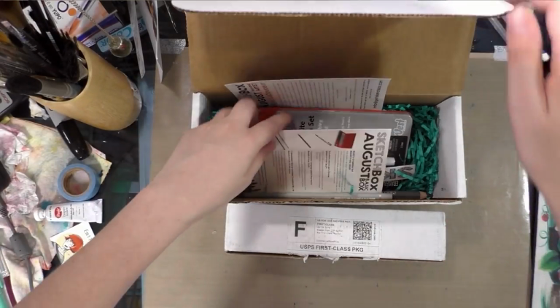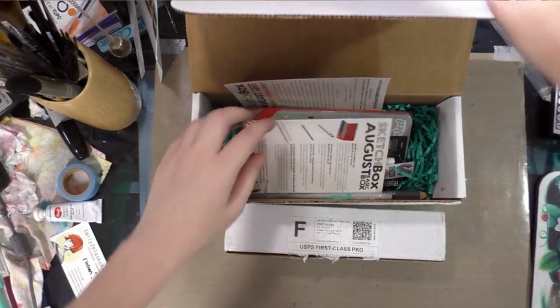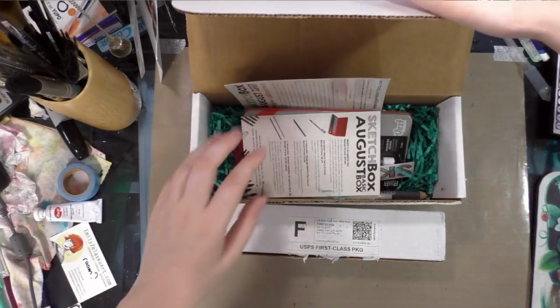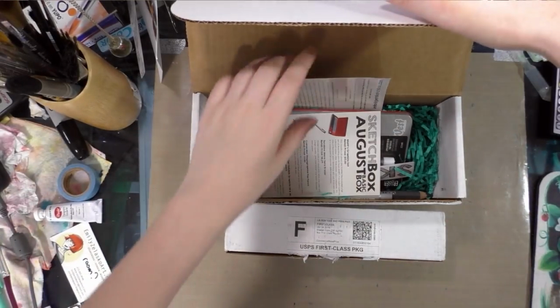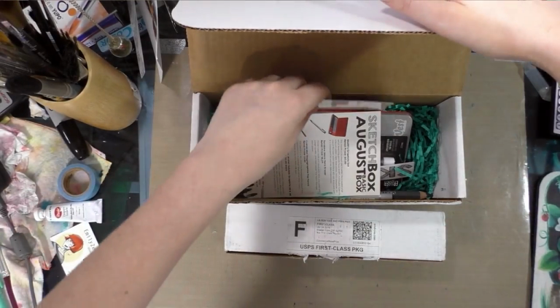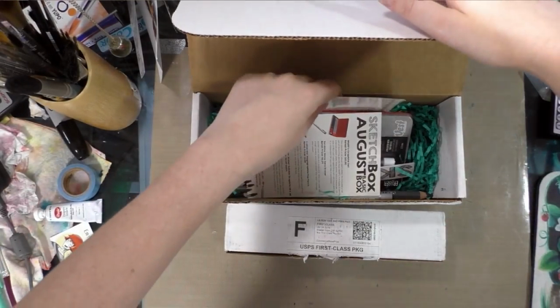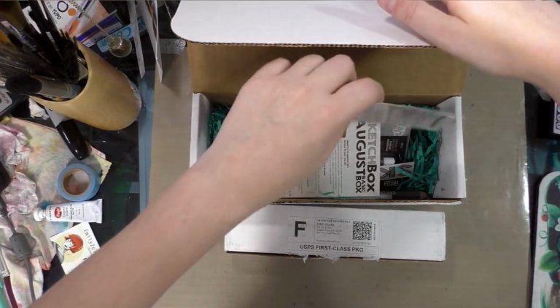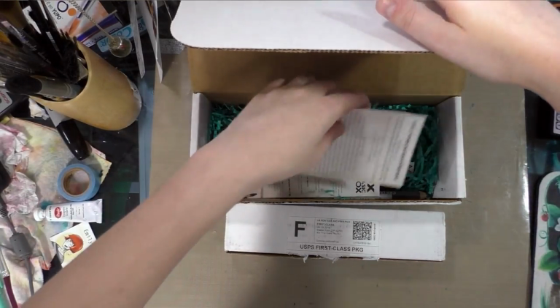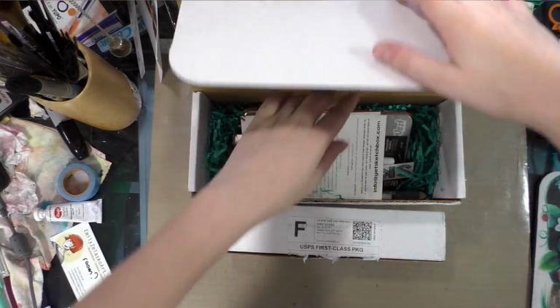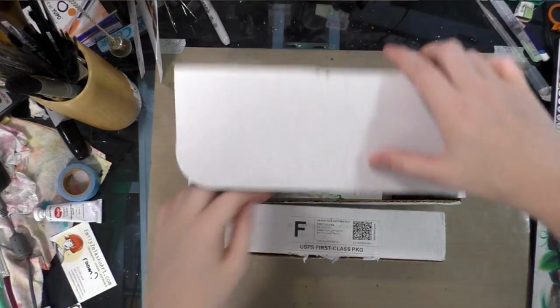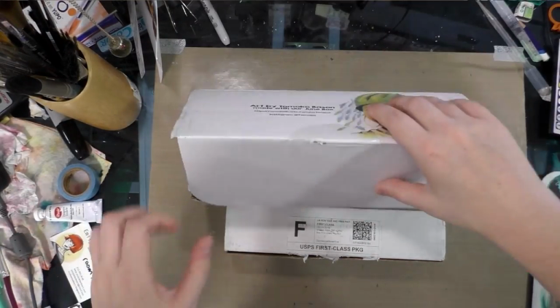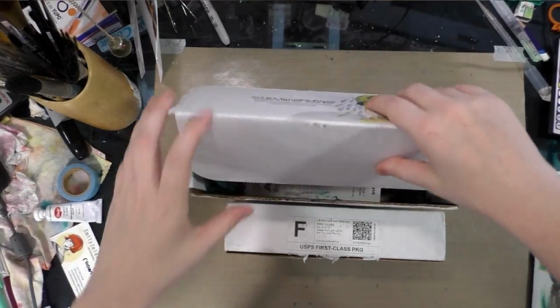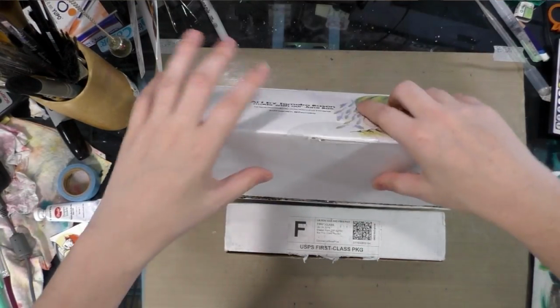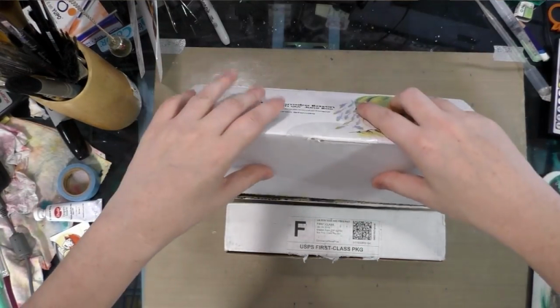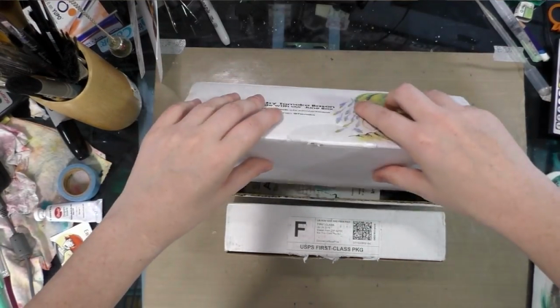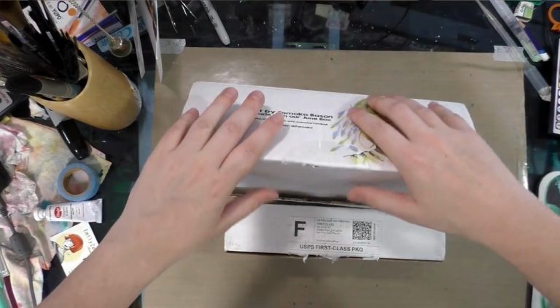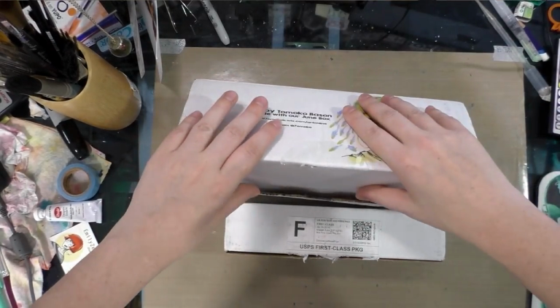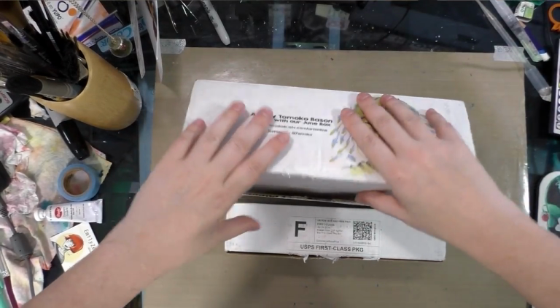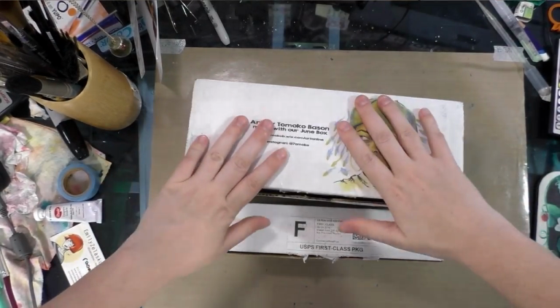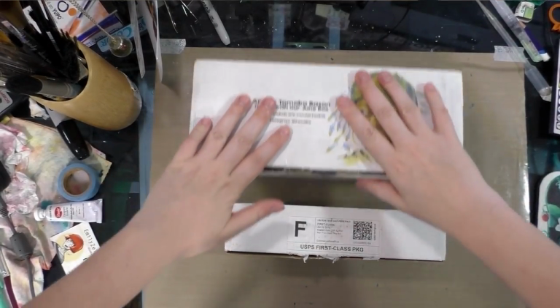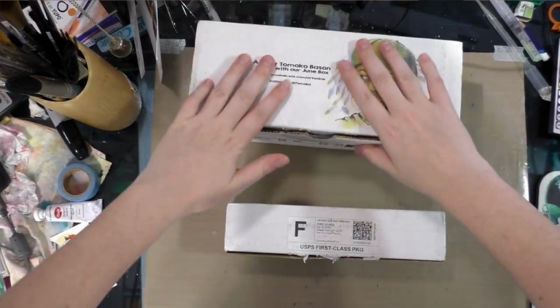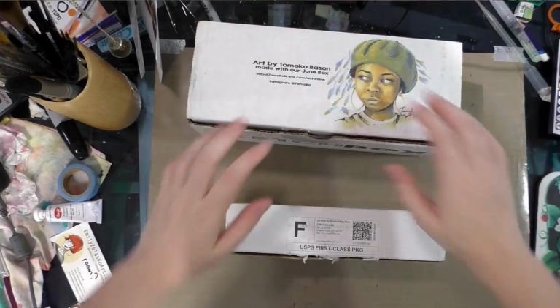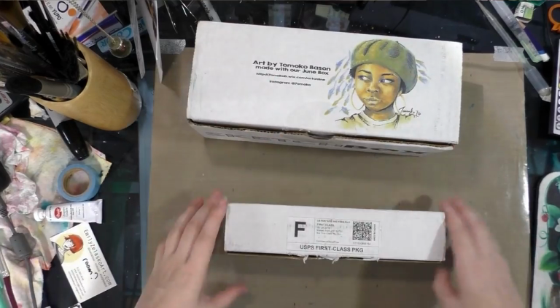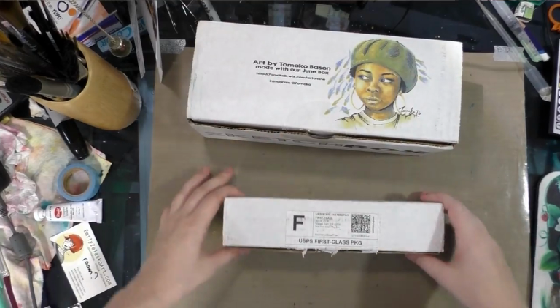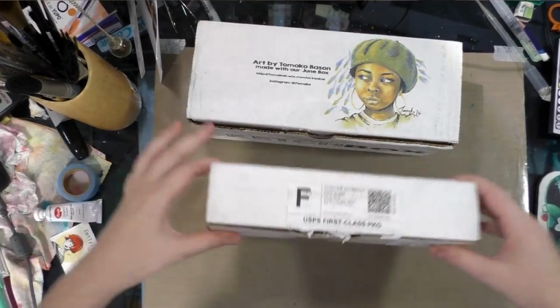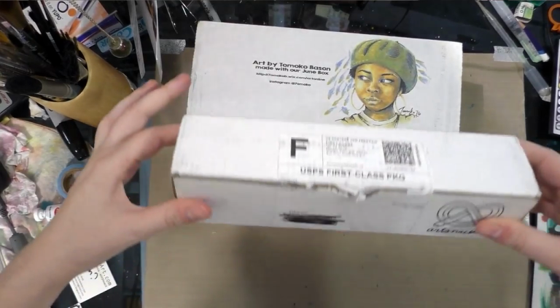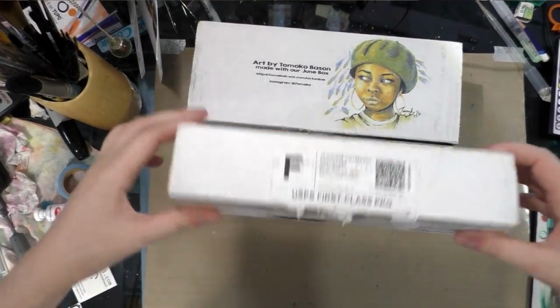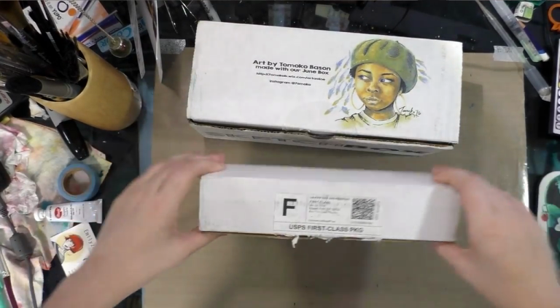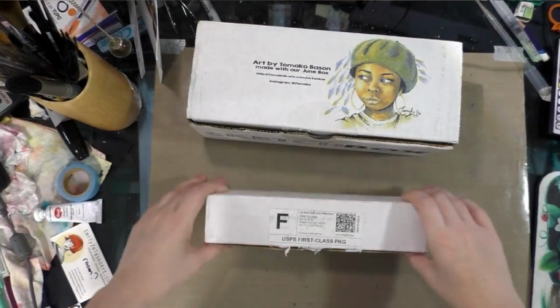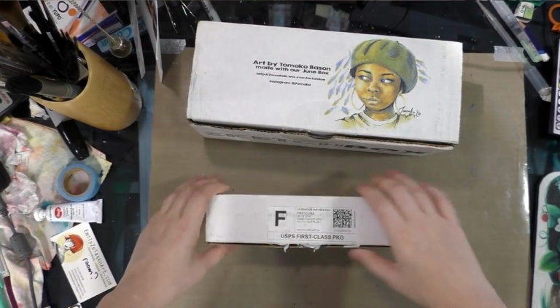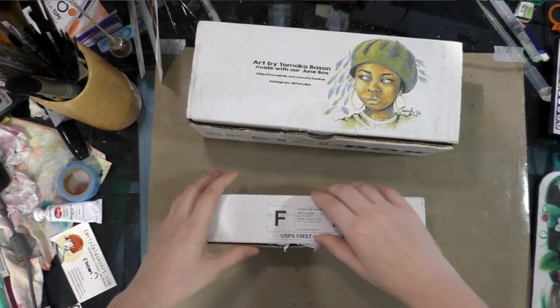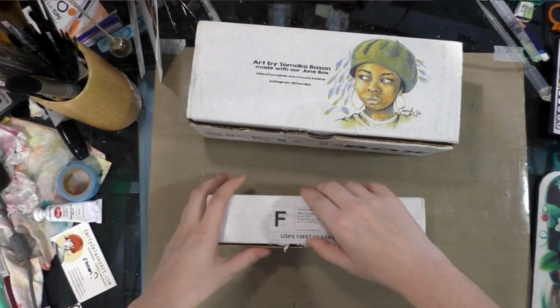Alright, let's get to unboxing our SketchBox — I mean ArtSnacks.